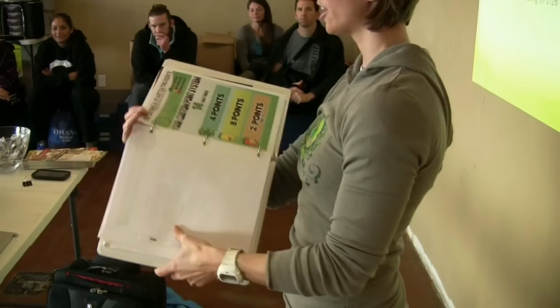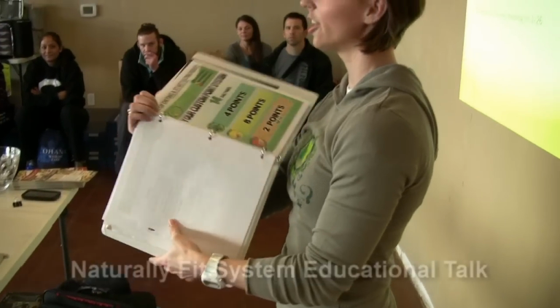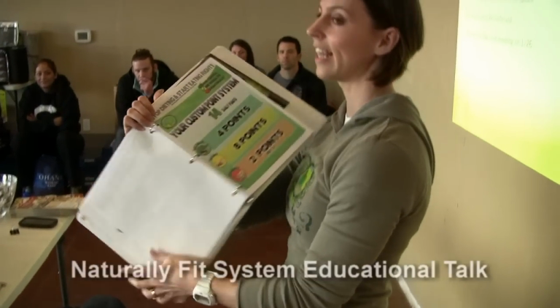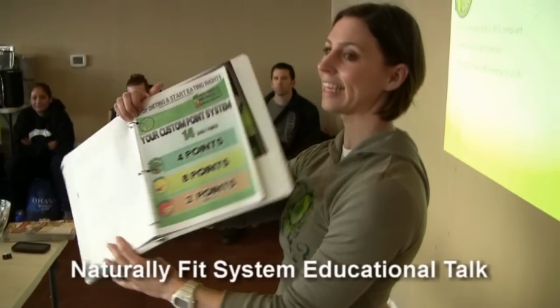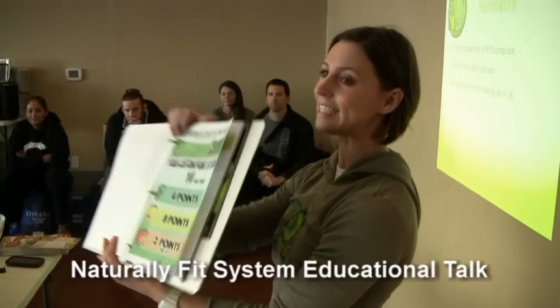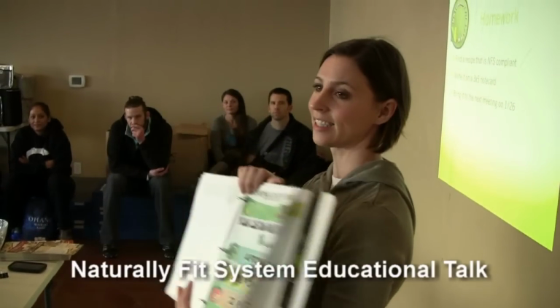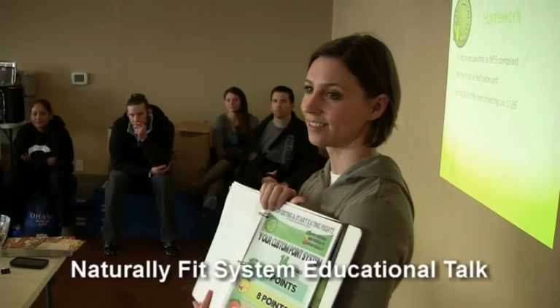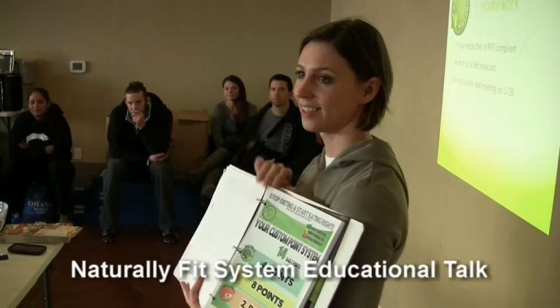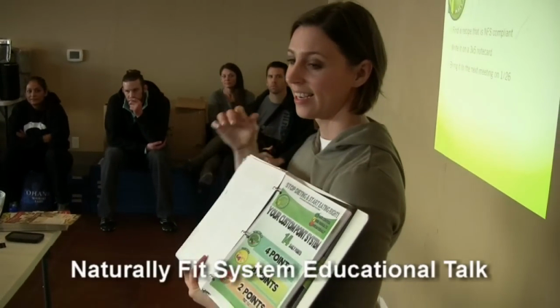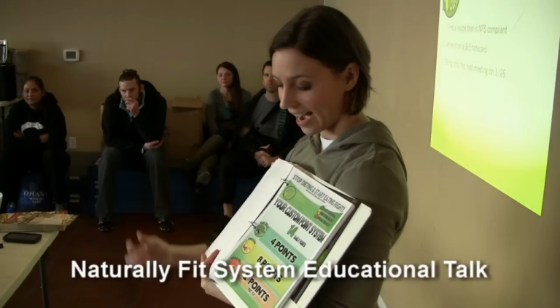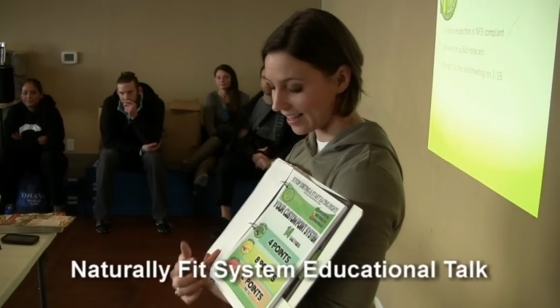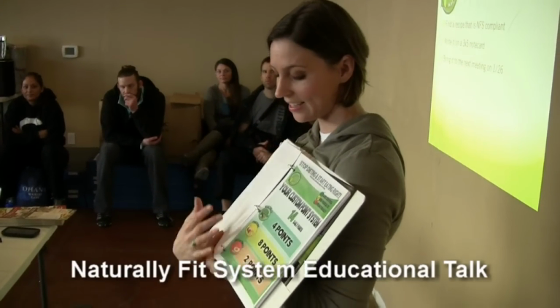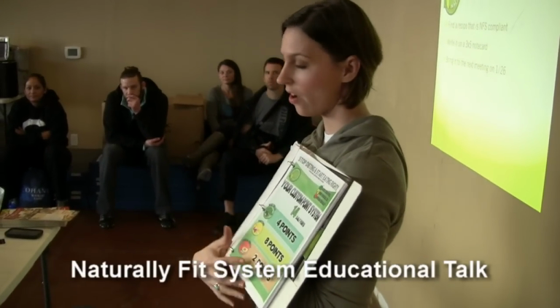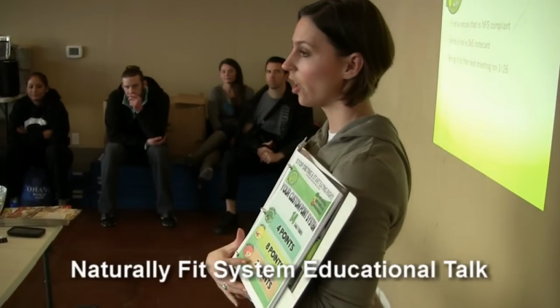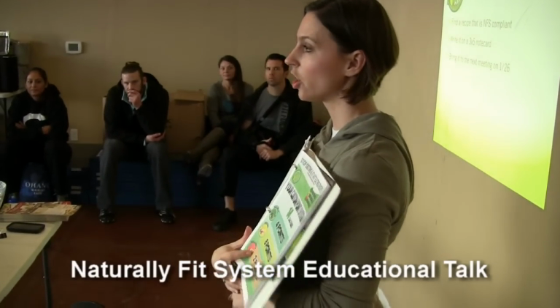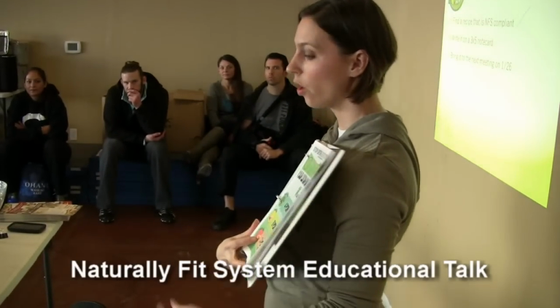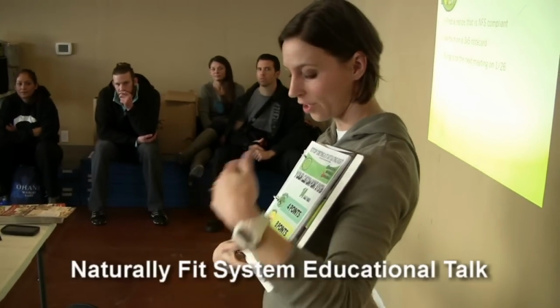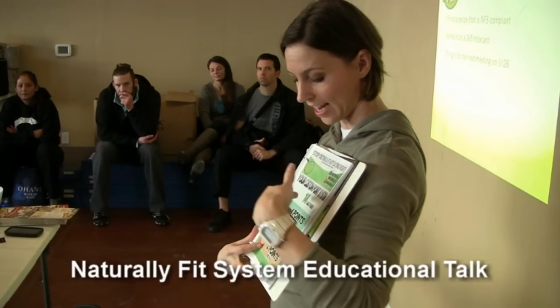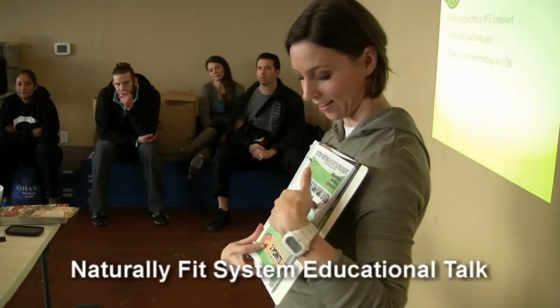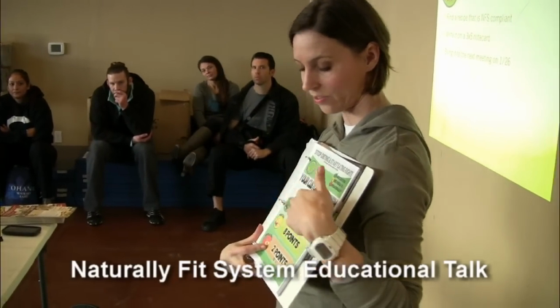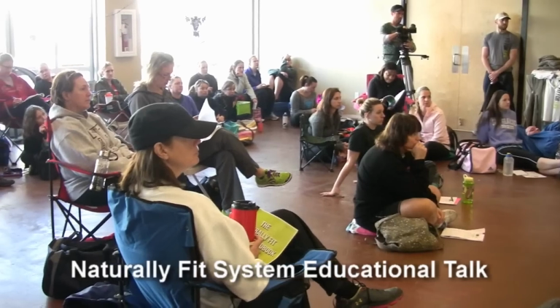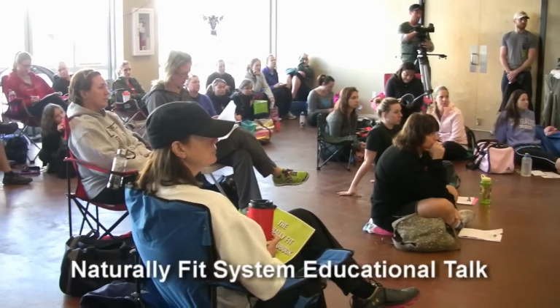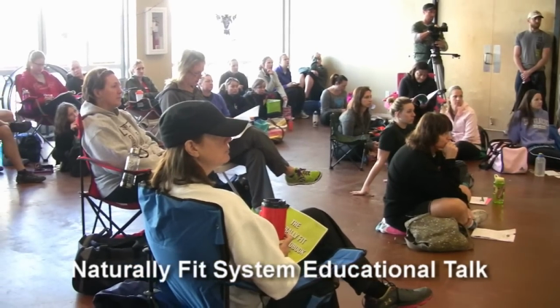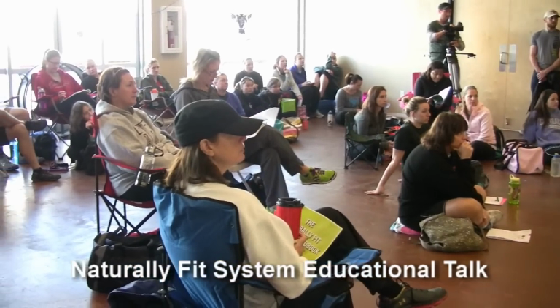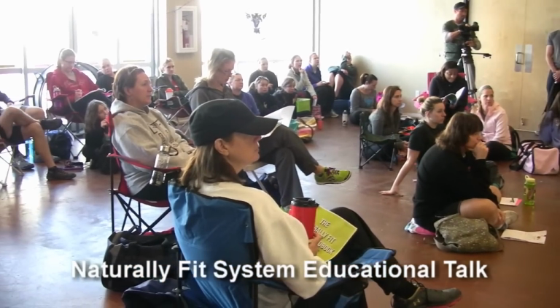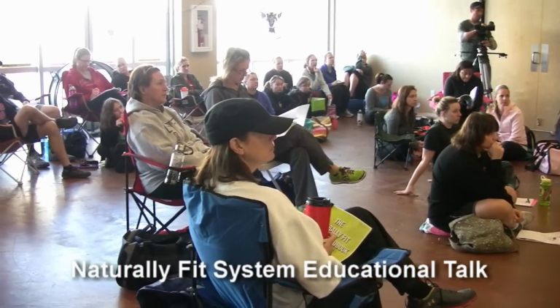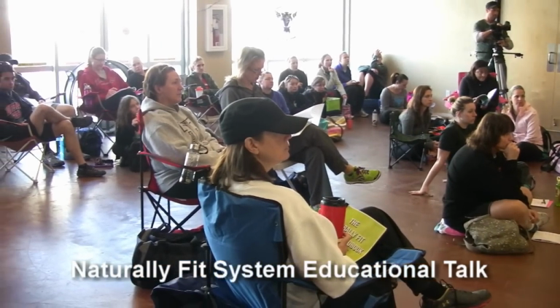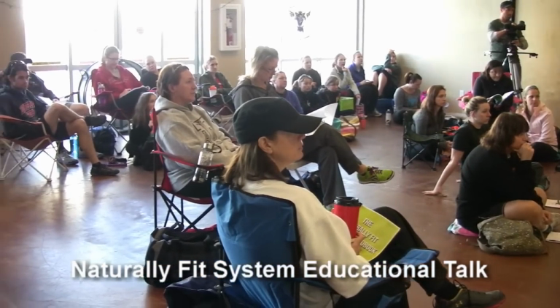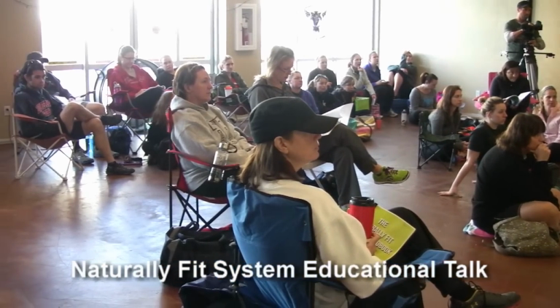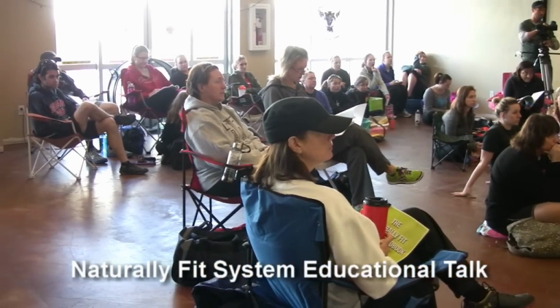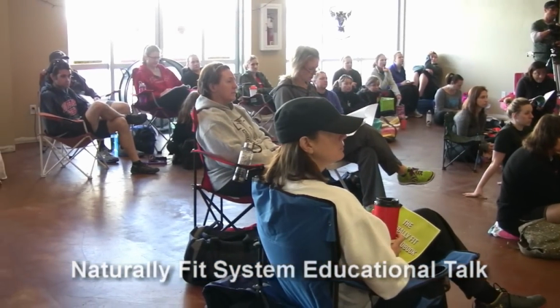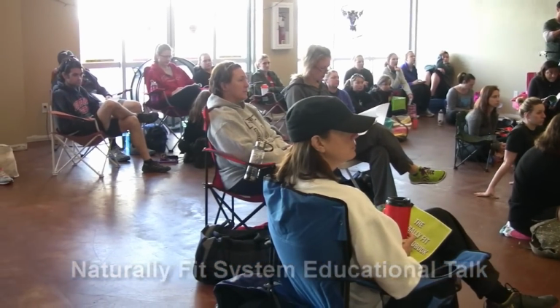It's gonna look like this, and this is for a total for your day — 14 daily points — and this is how you're gonna break it down.